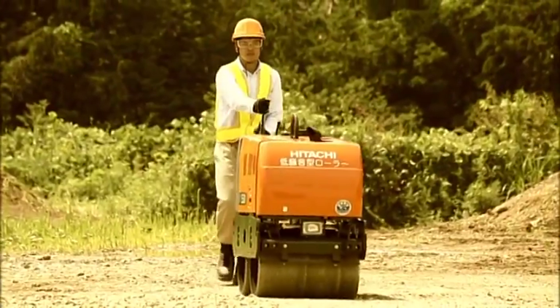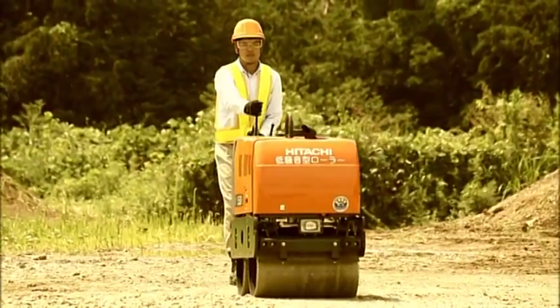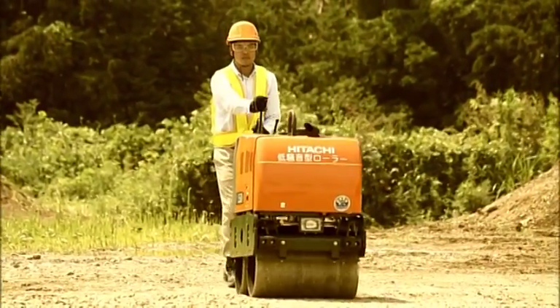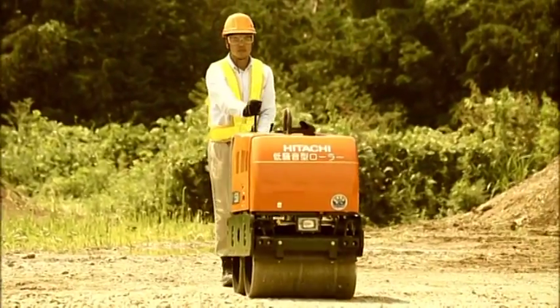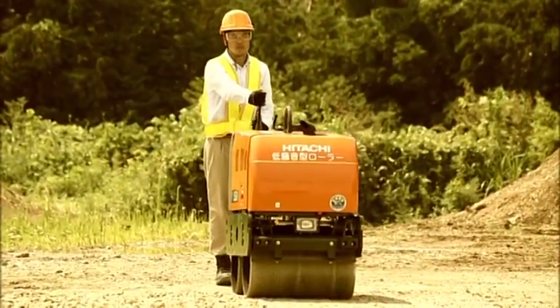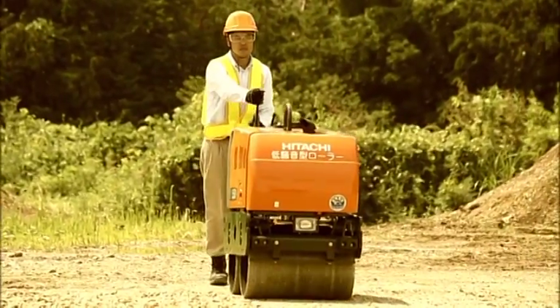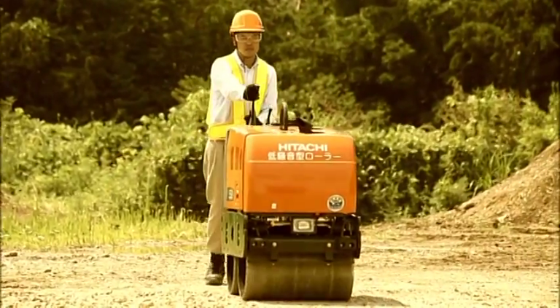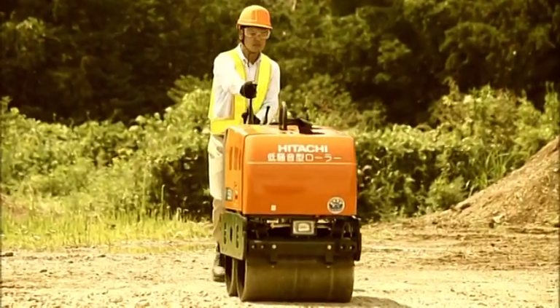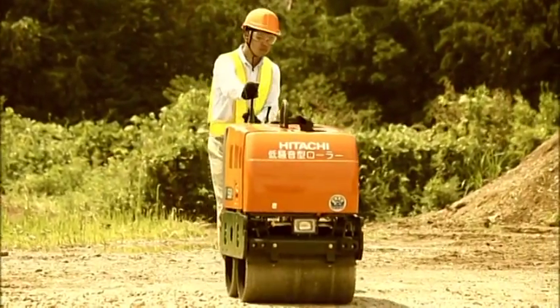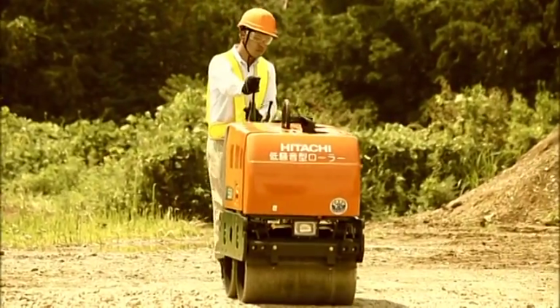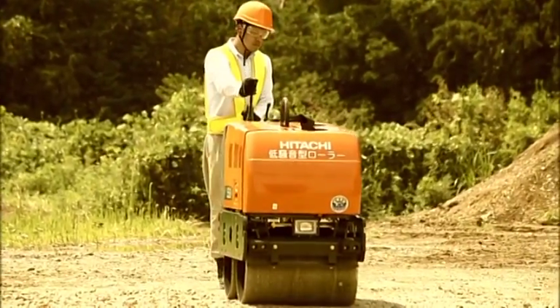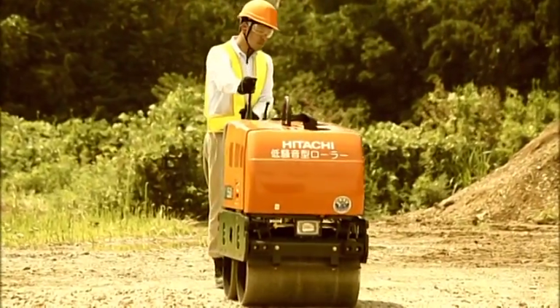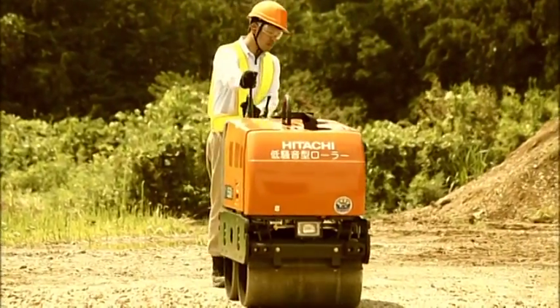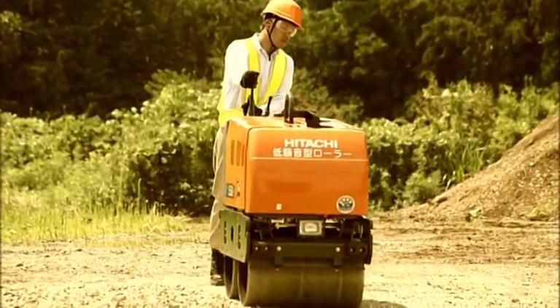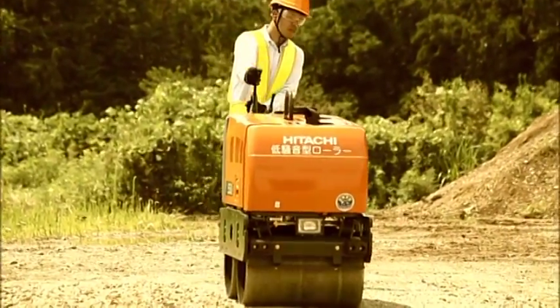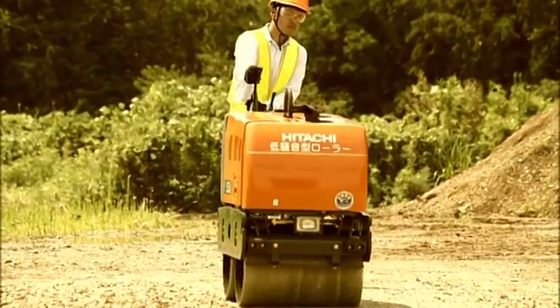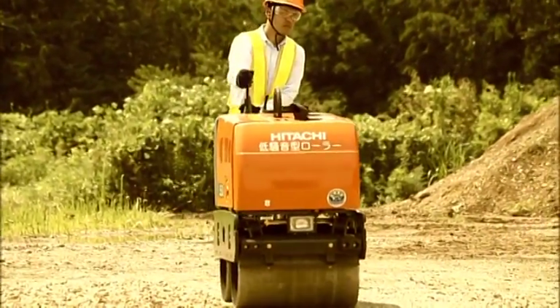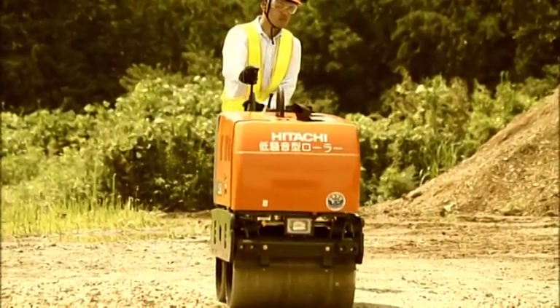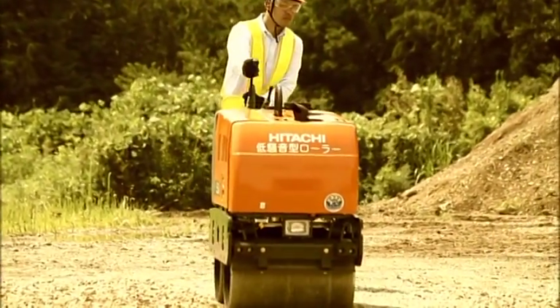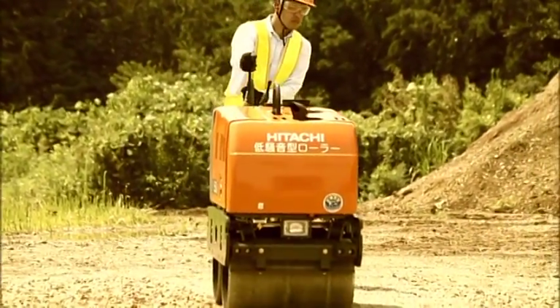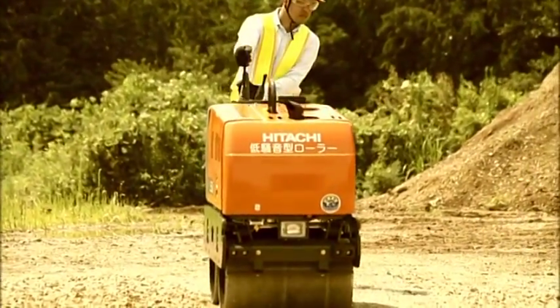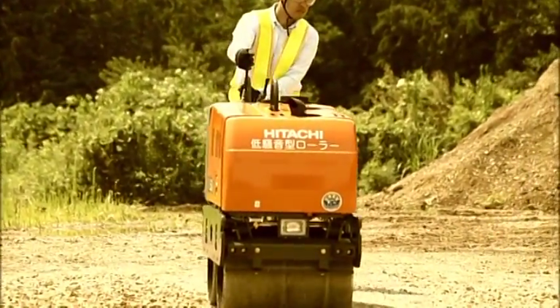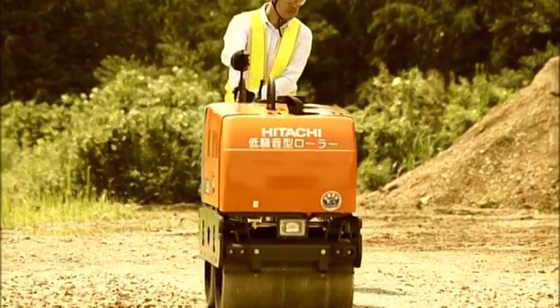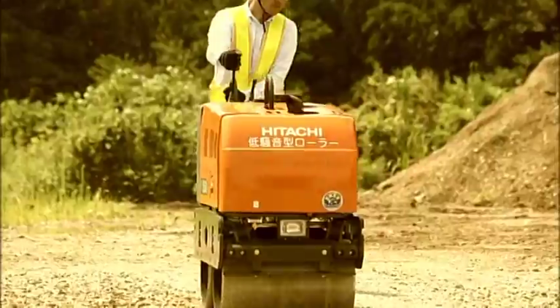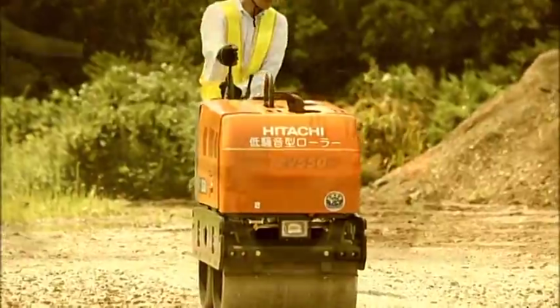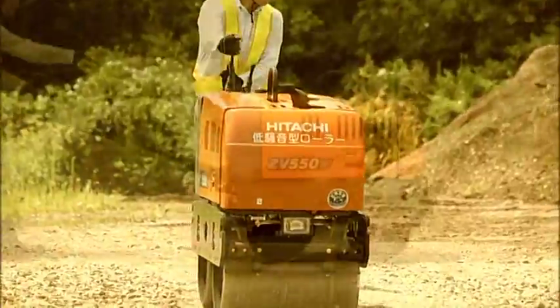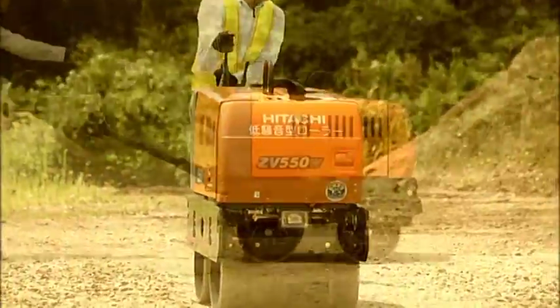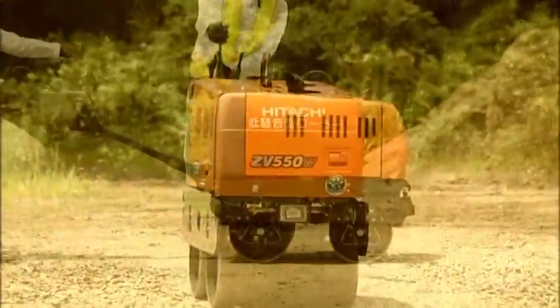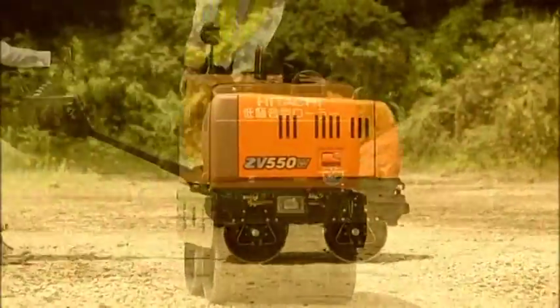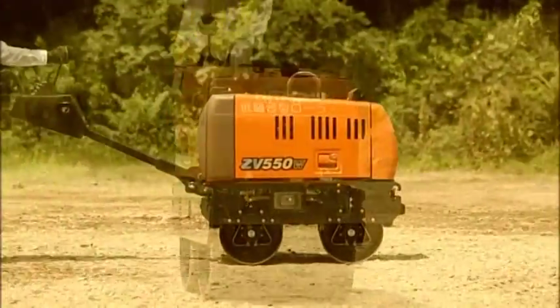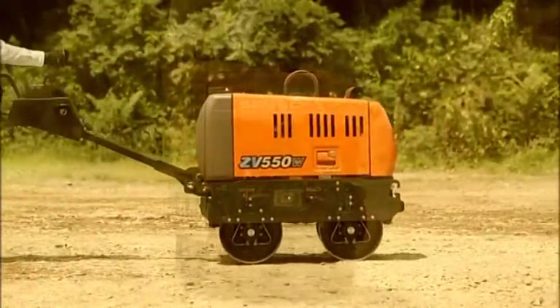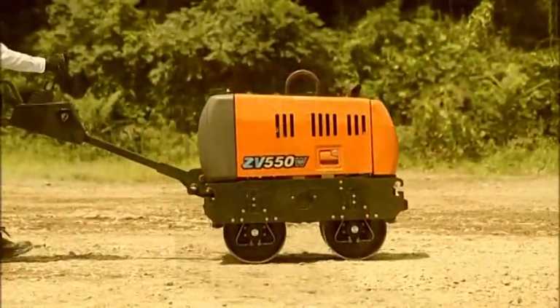The full body cover reduces the noise level. Hitachi walk-behind roller.